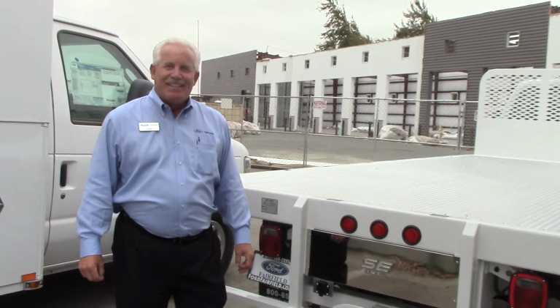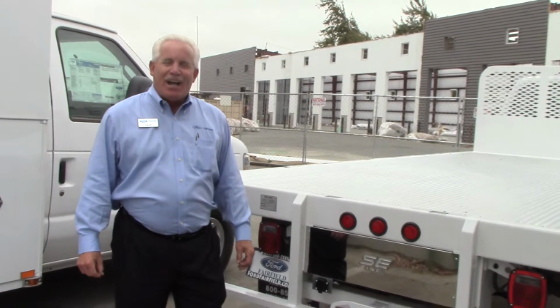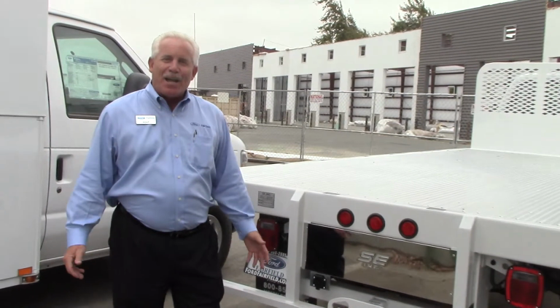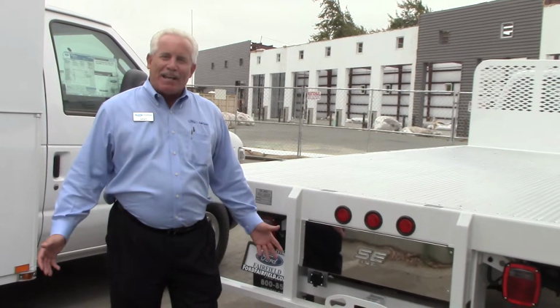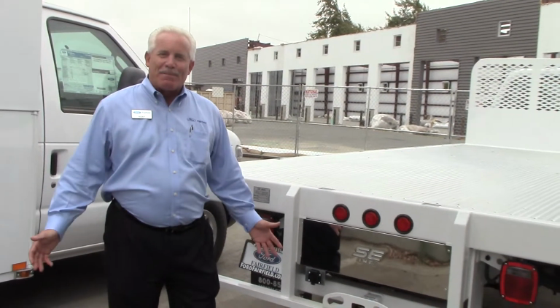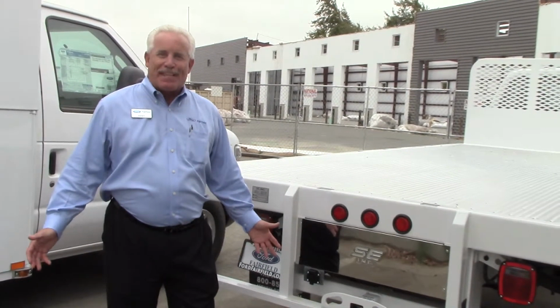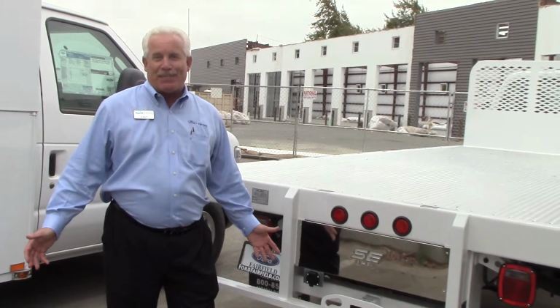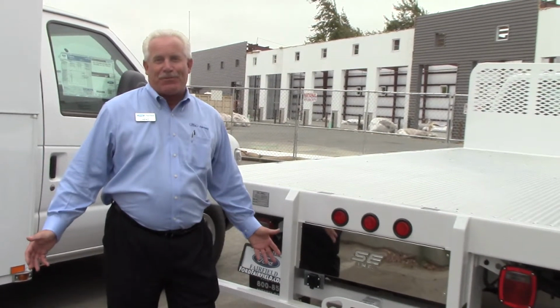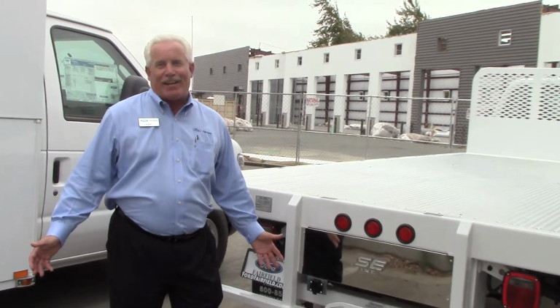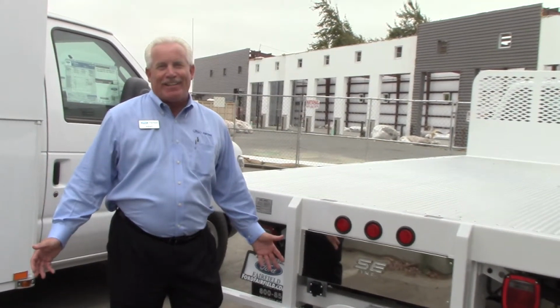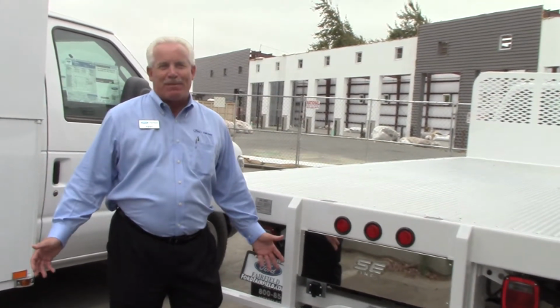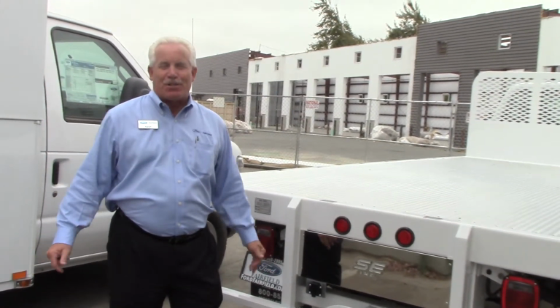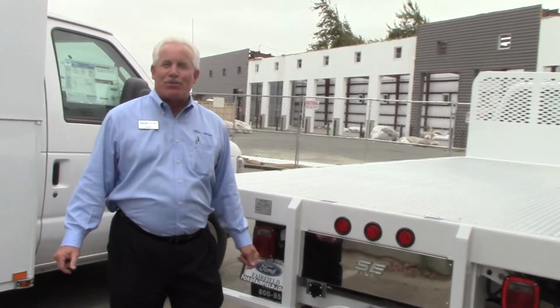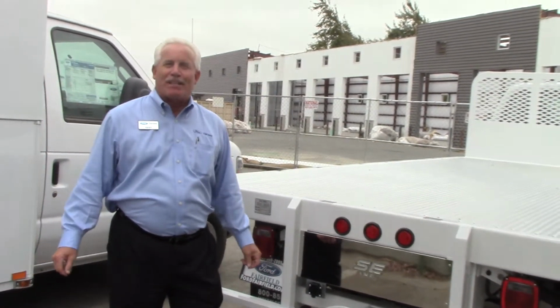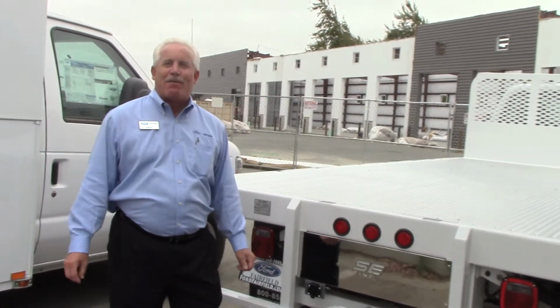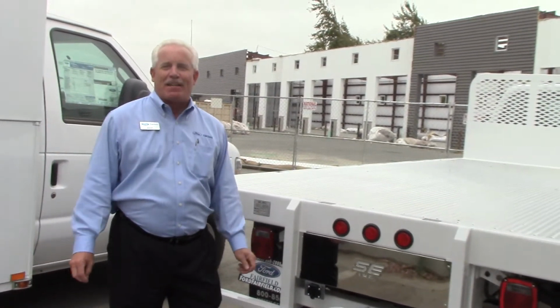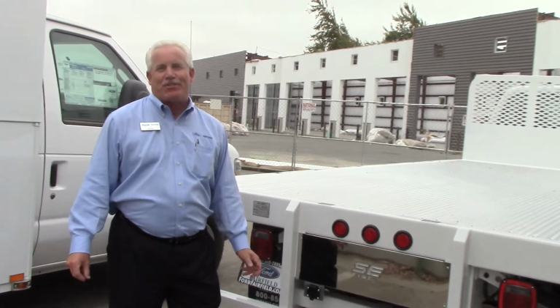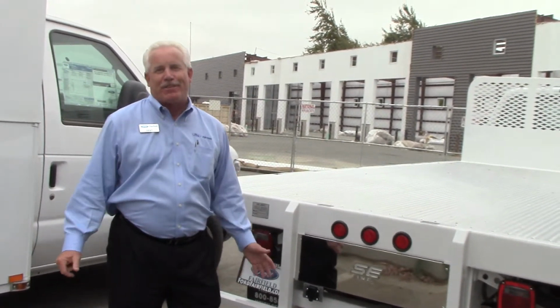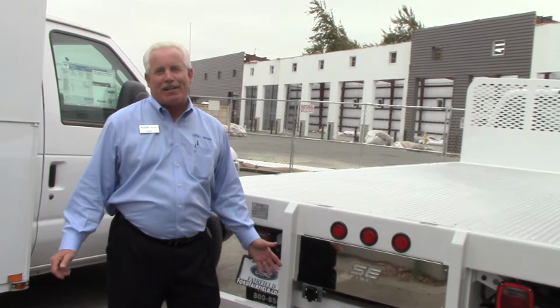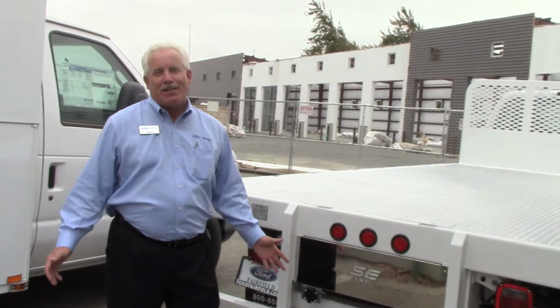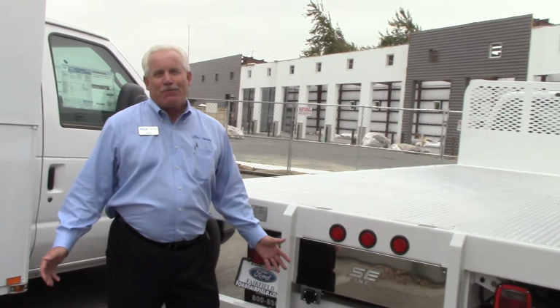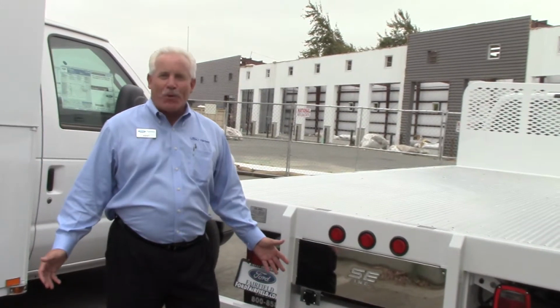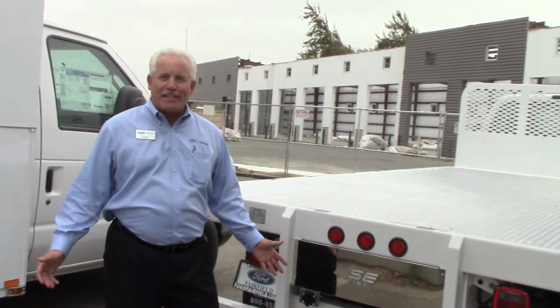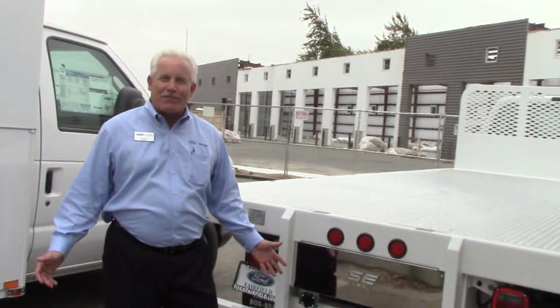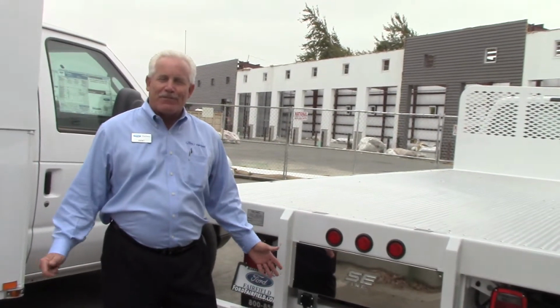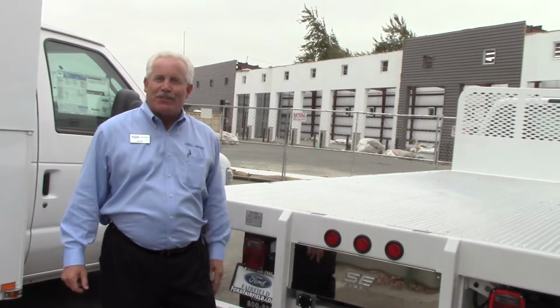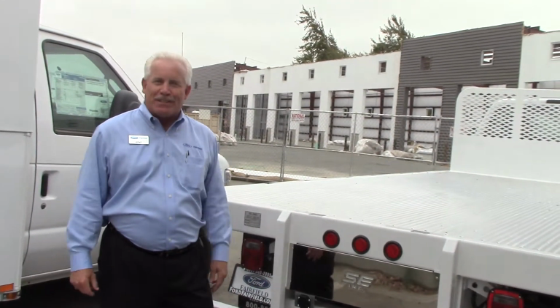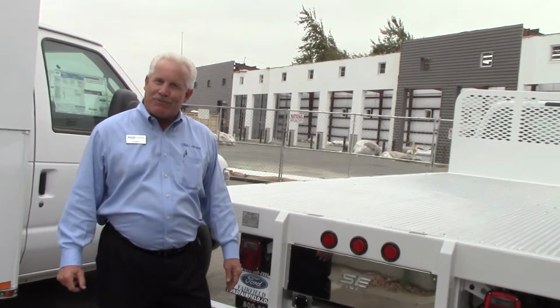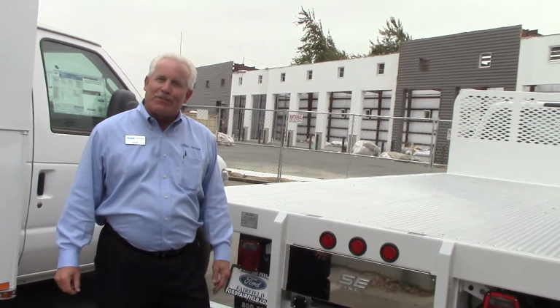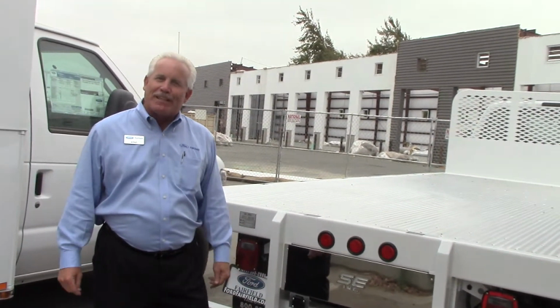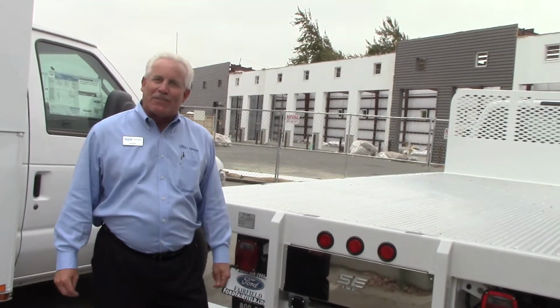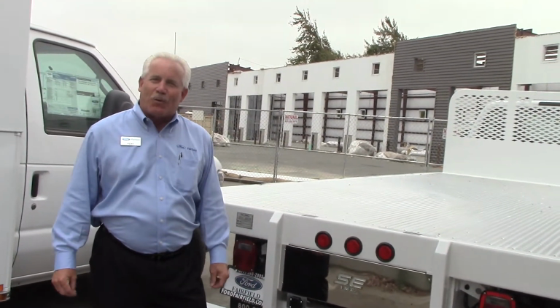Hi, my name is Kent Frey. I'm the commercial account manager here at Ford Lincoln Fairfield in Fairfield, California.